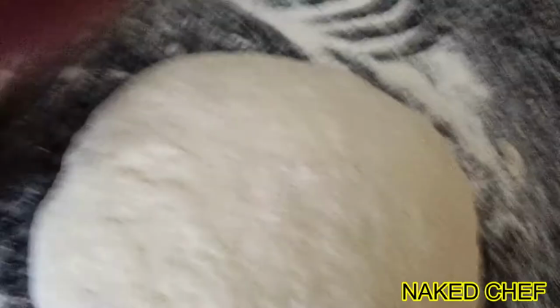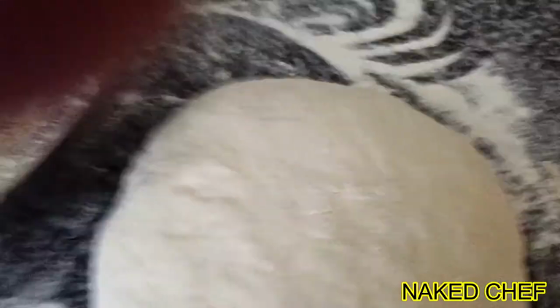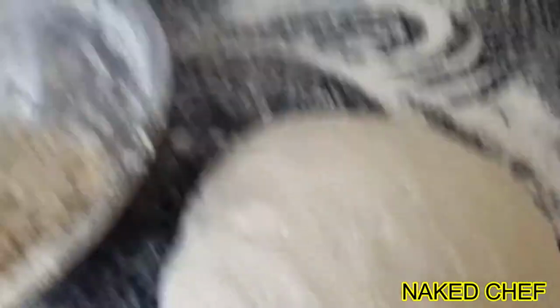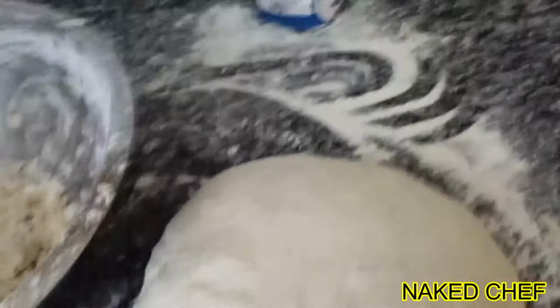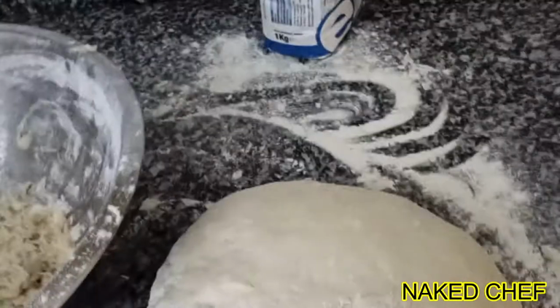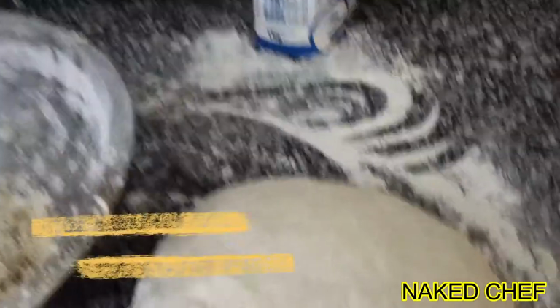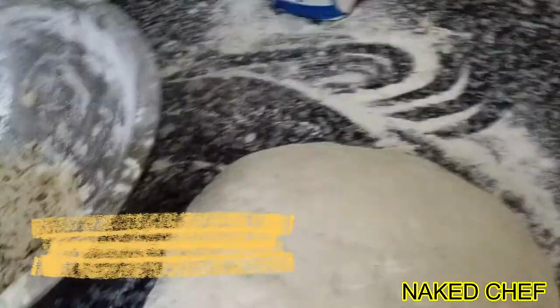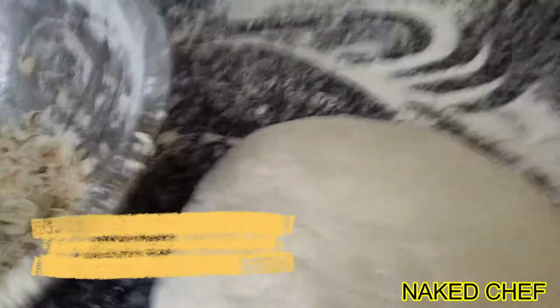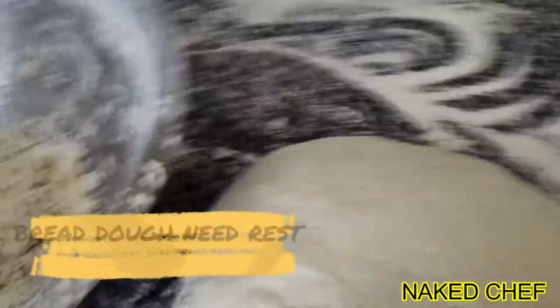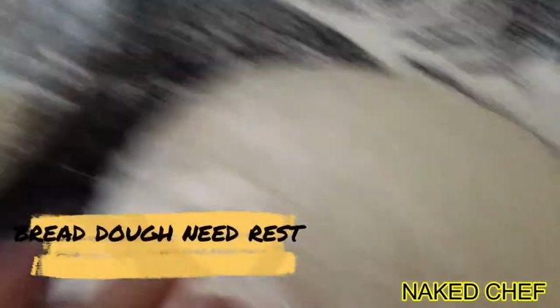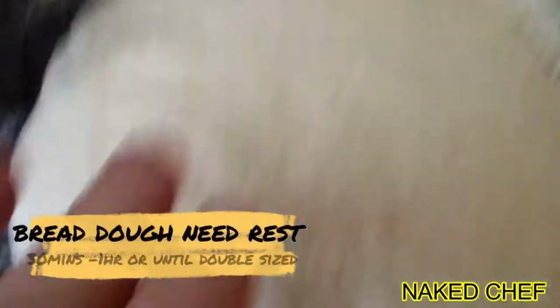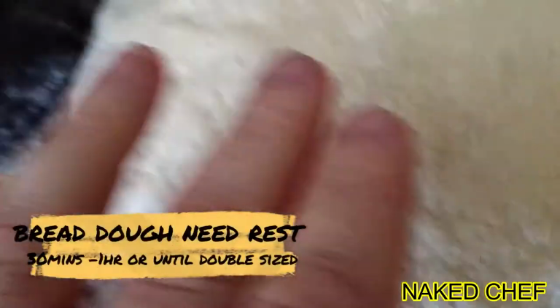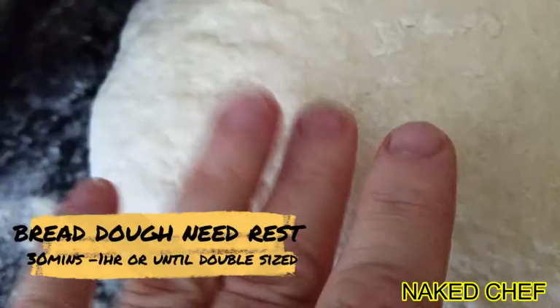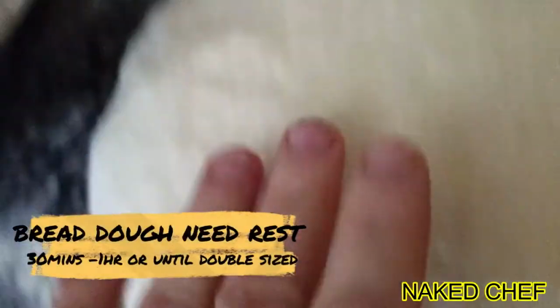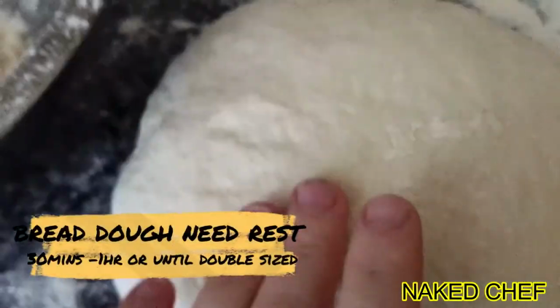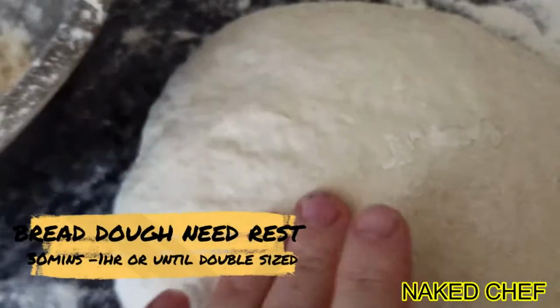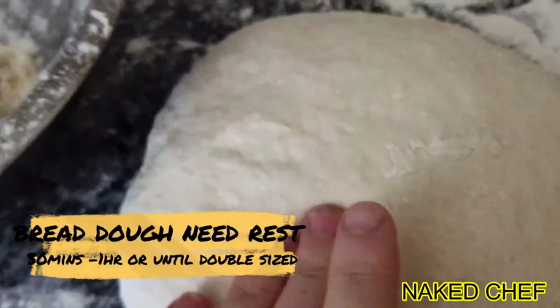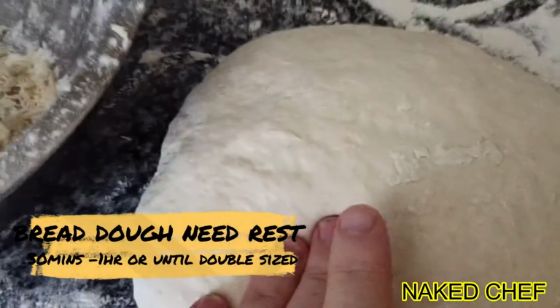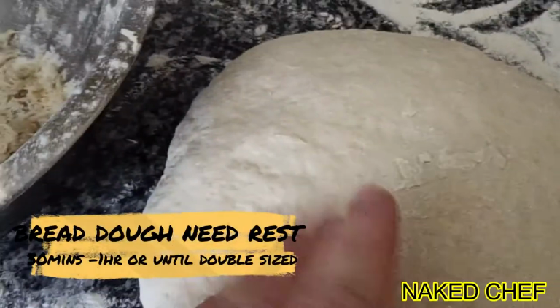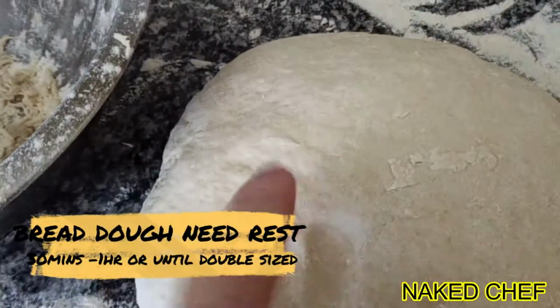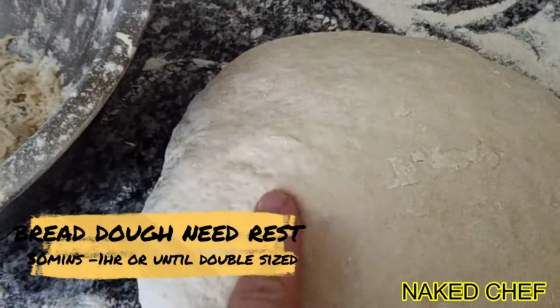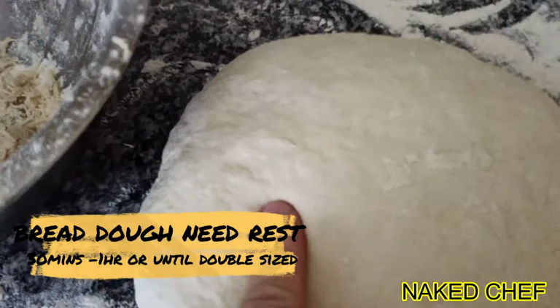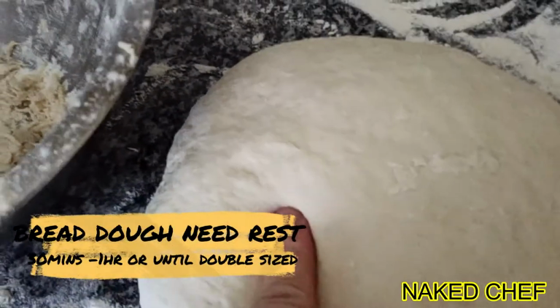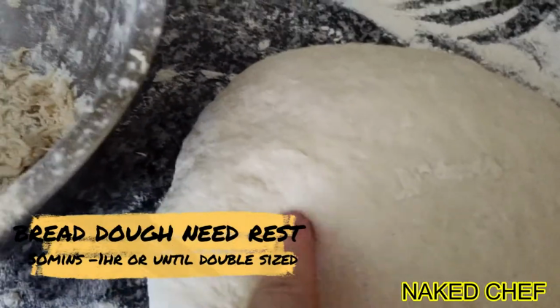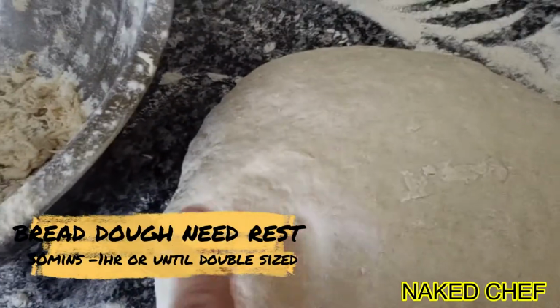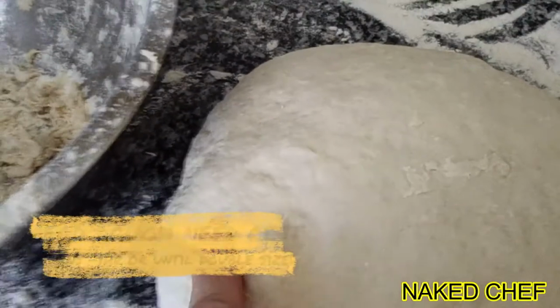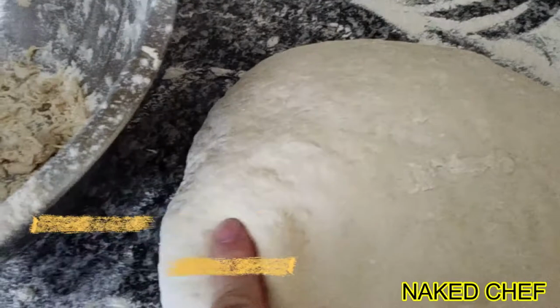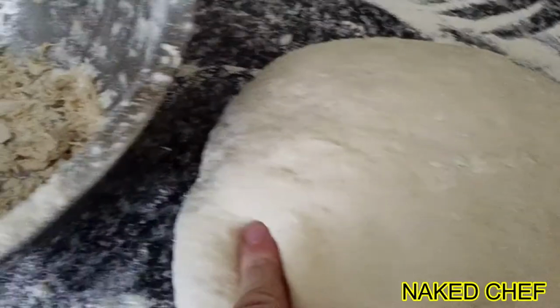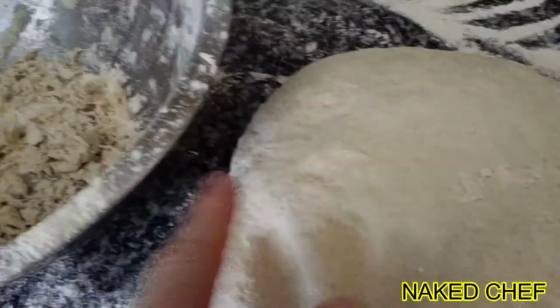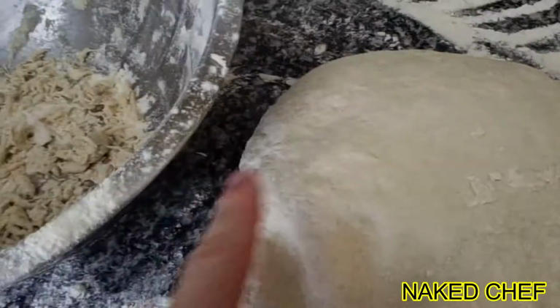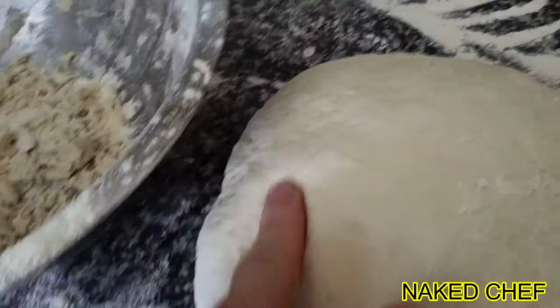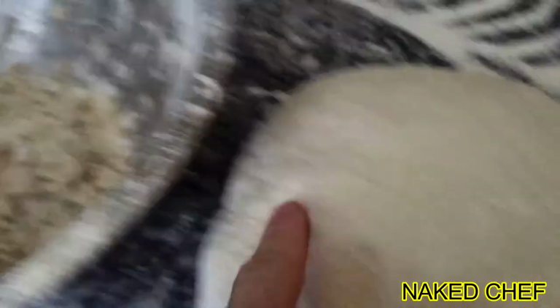So the dough for the flat bread is ready, you can see — soft.